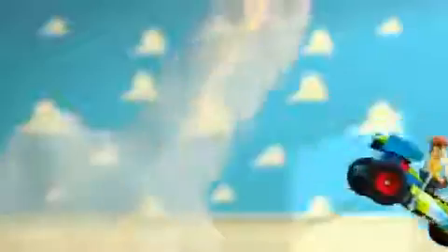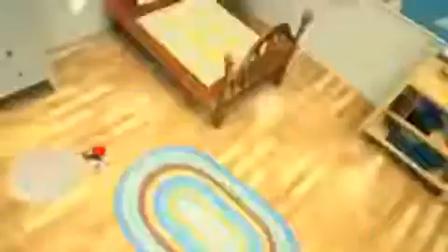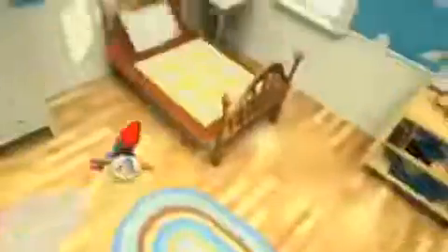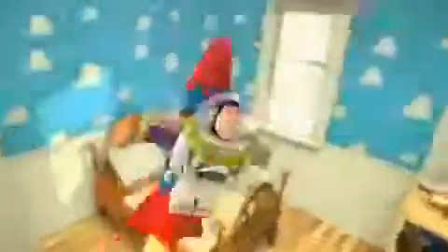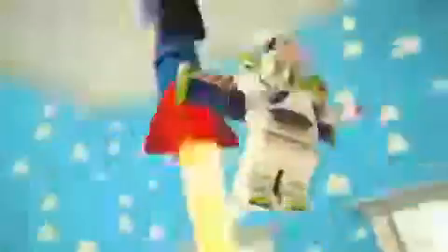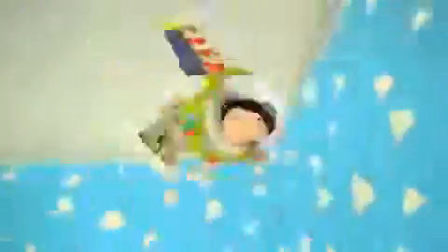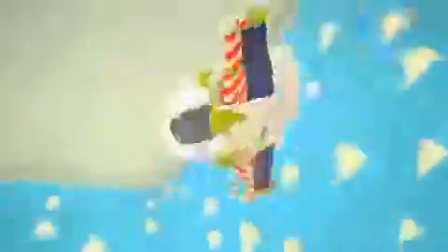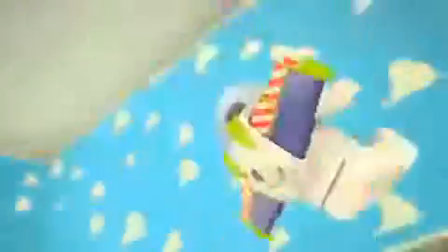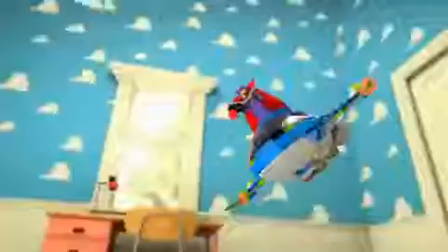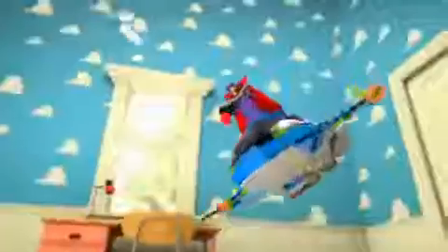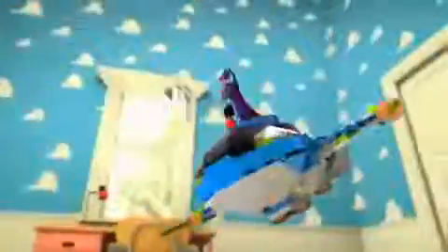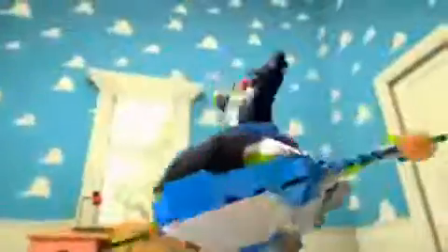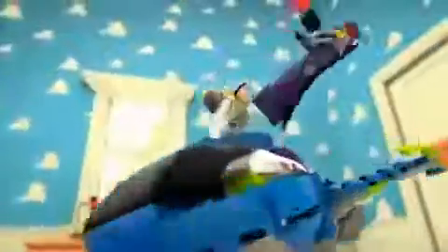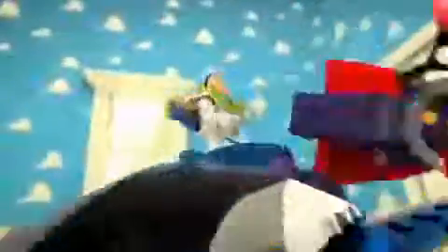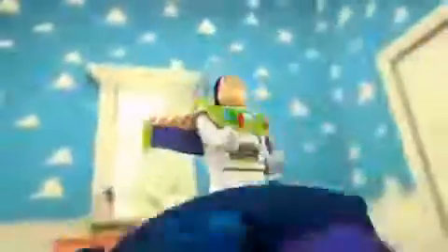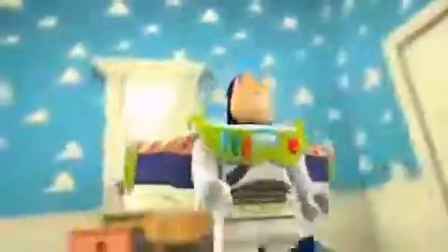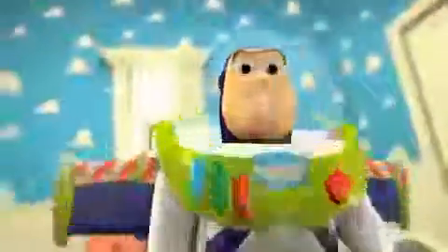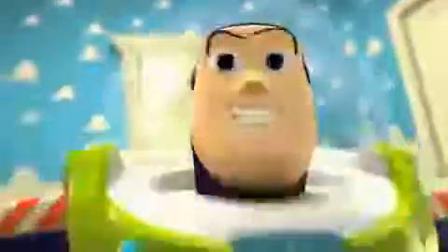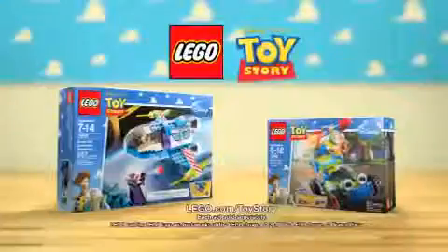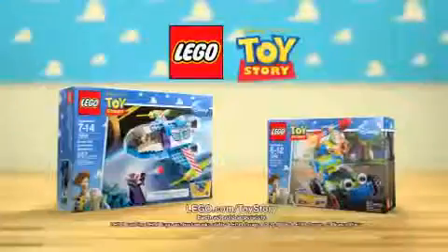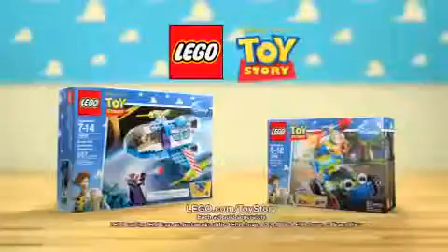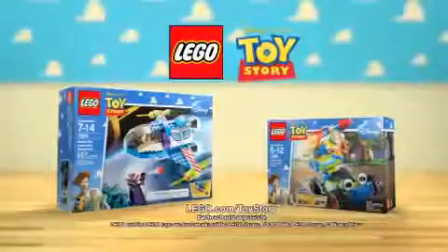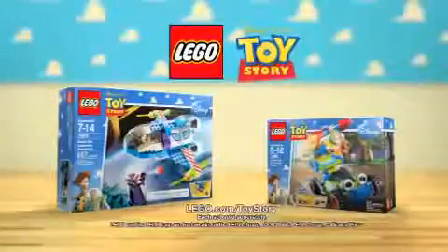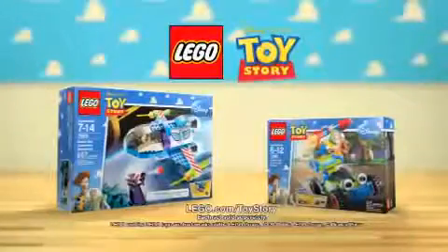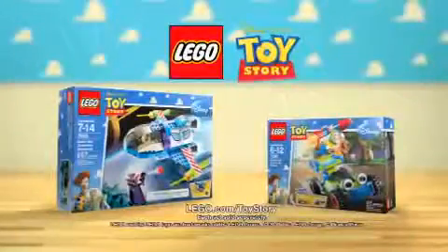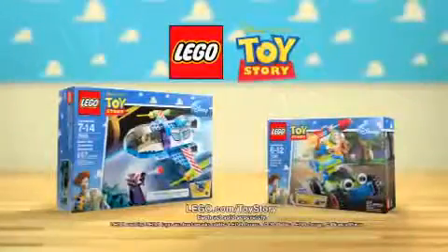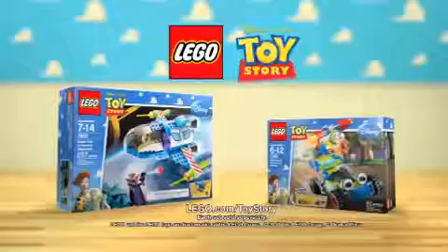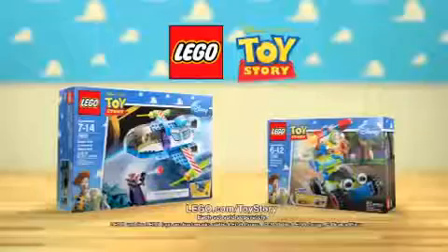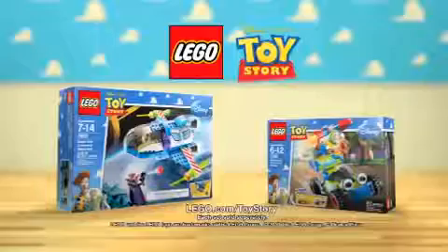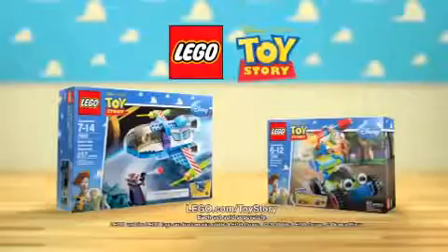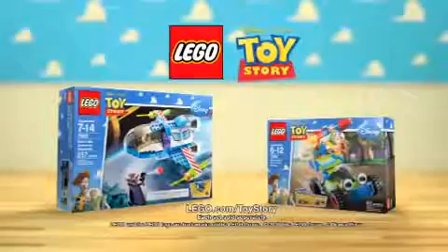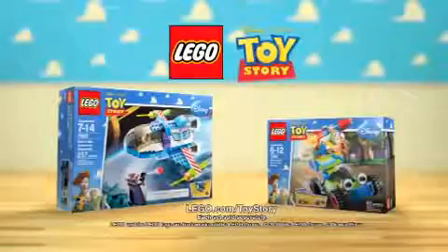You can build your own adventures with these all new LEGO Brand Toy Story Sets! Each set sold separately.